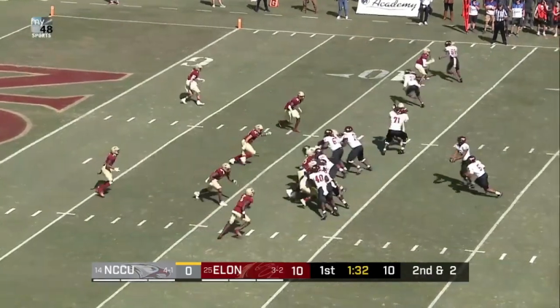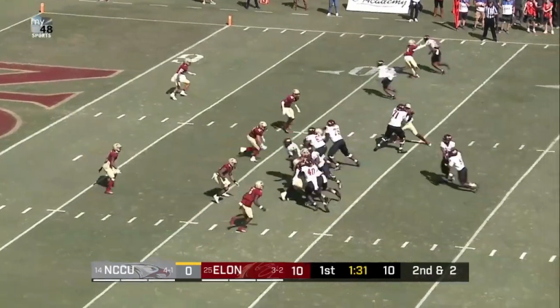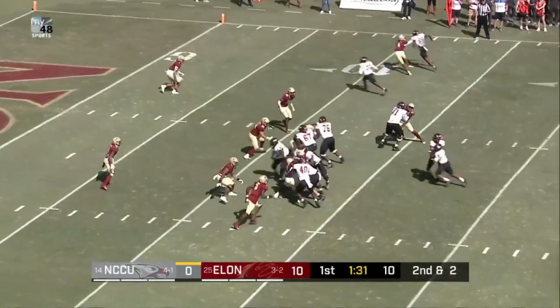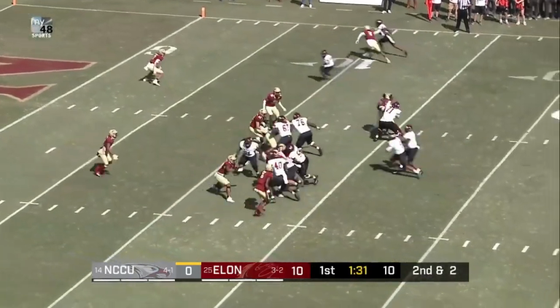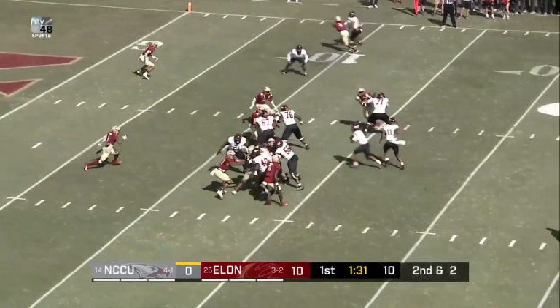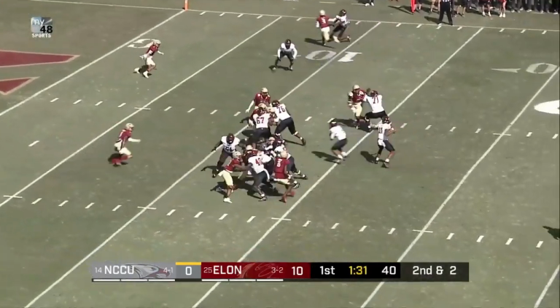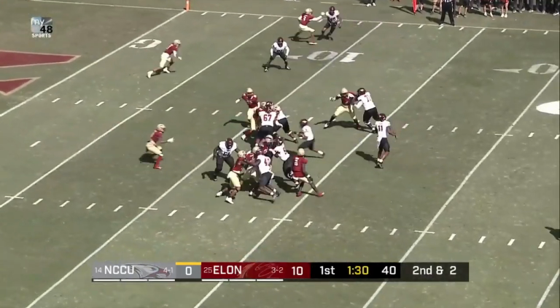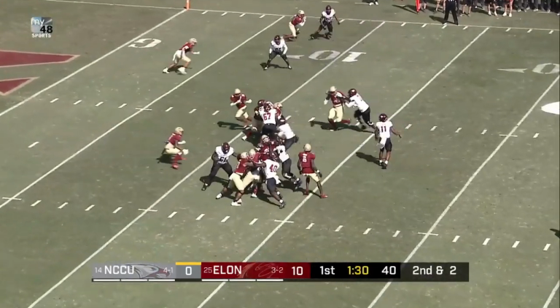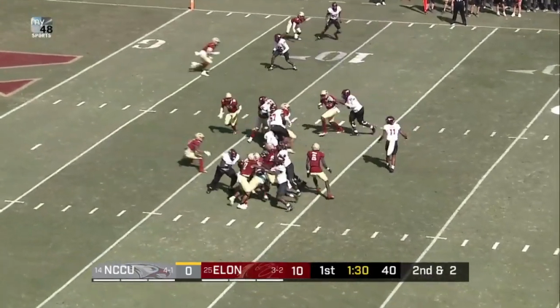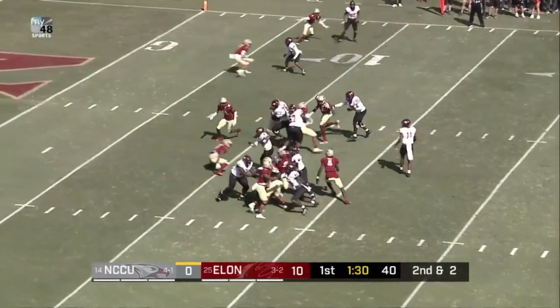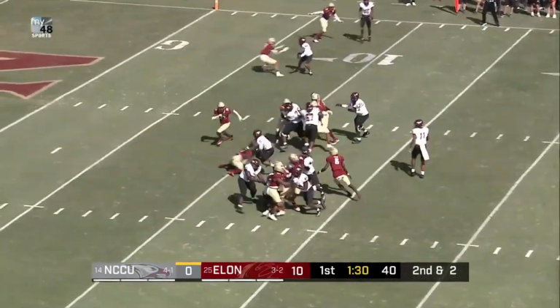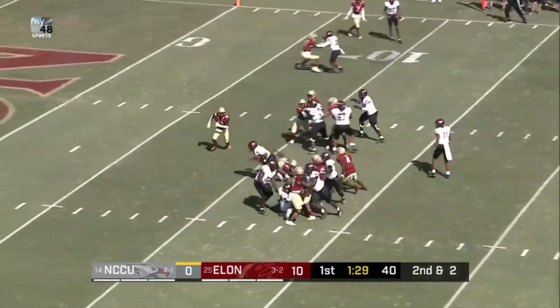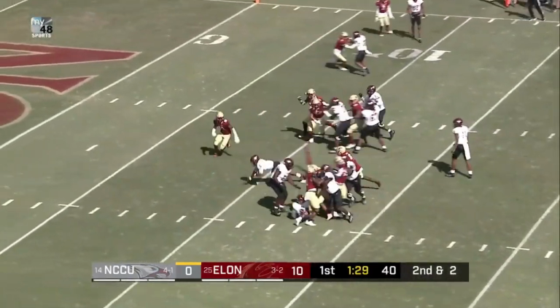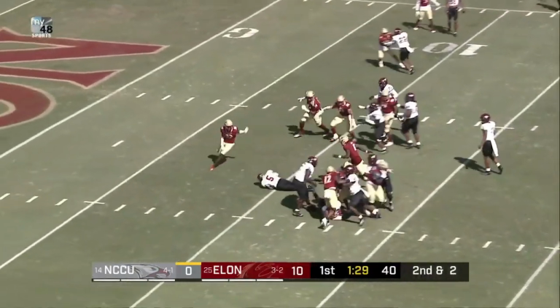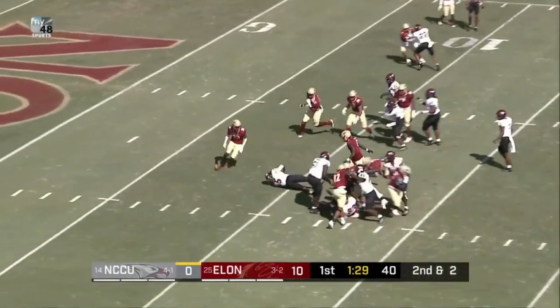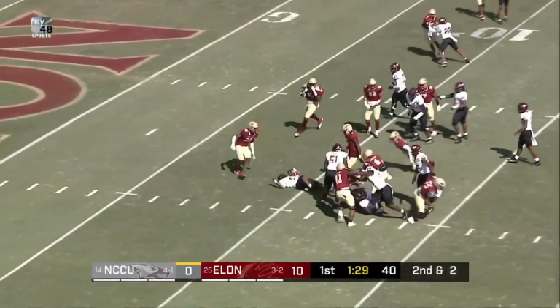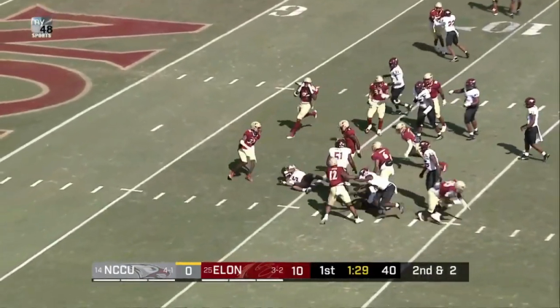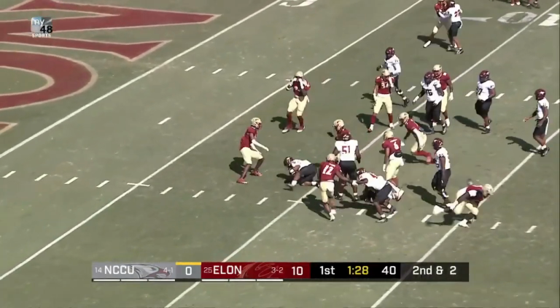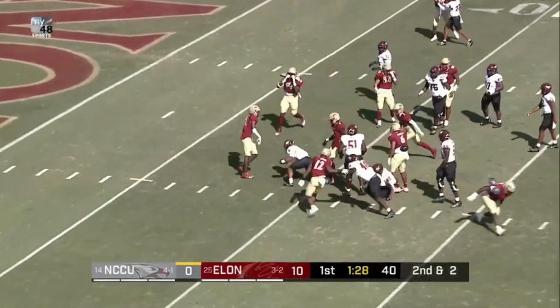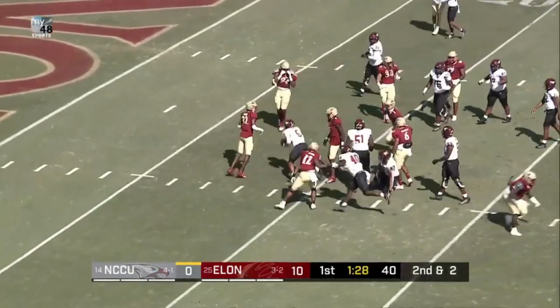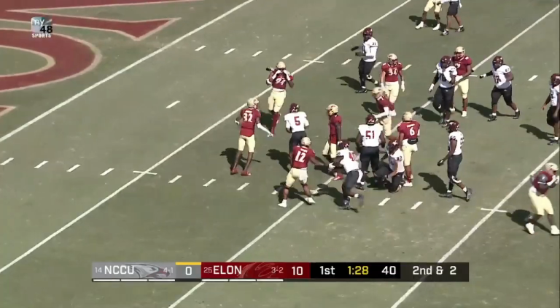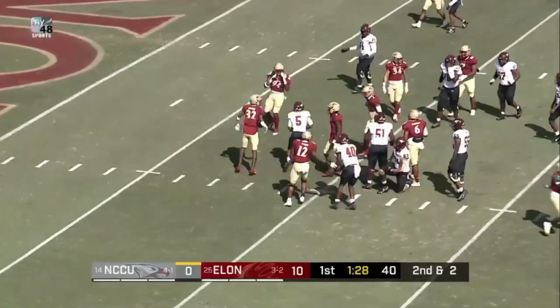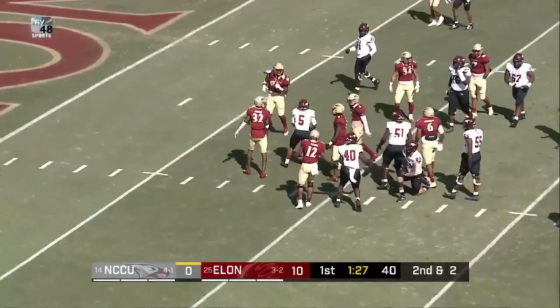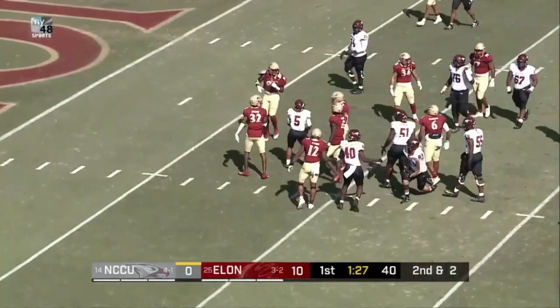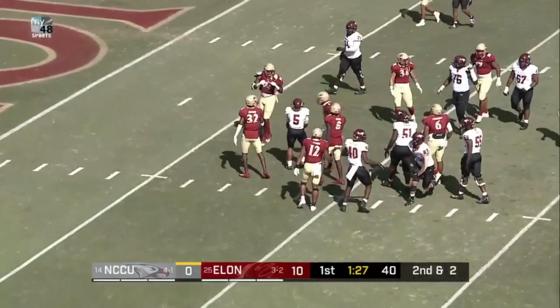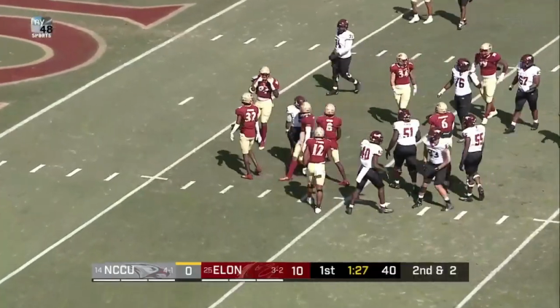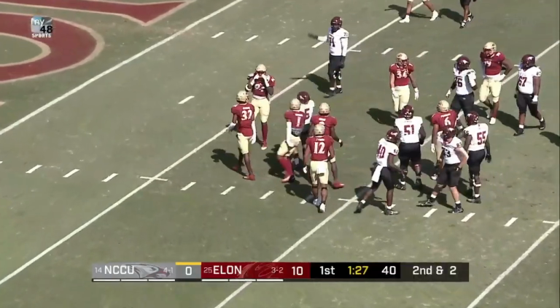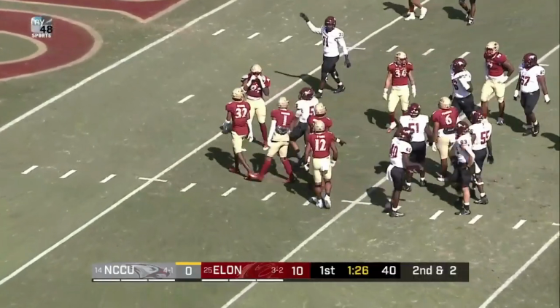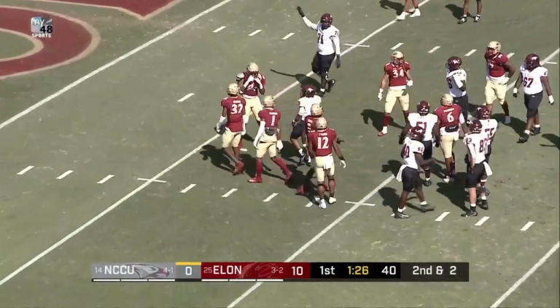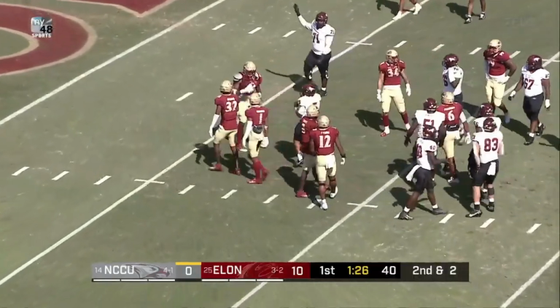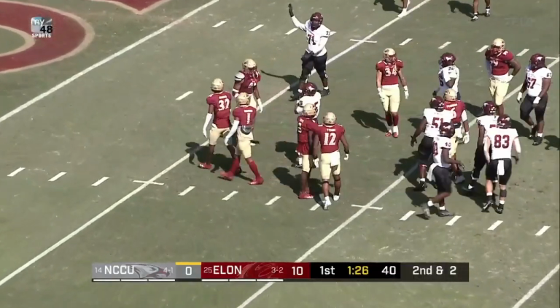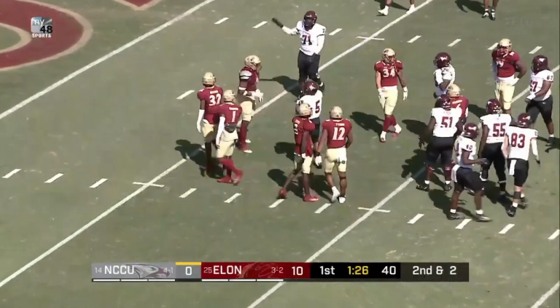Richard, this crowd starting to make a little bit of noise. Handoff given to Collier, and Collier inside the 10.